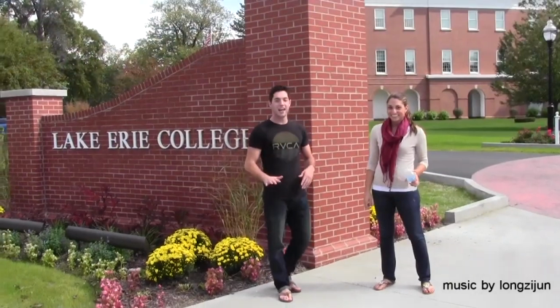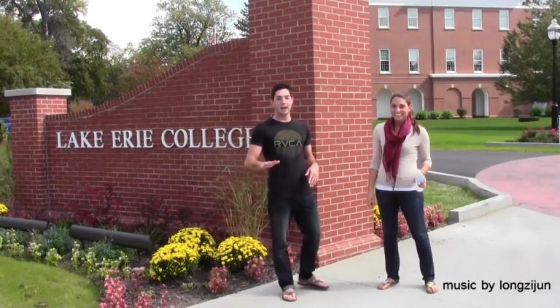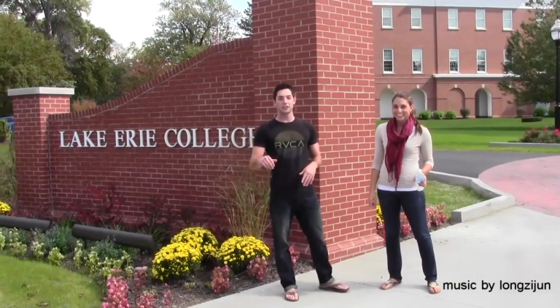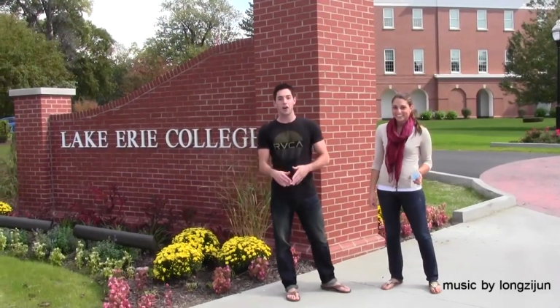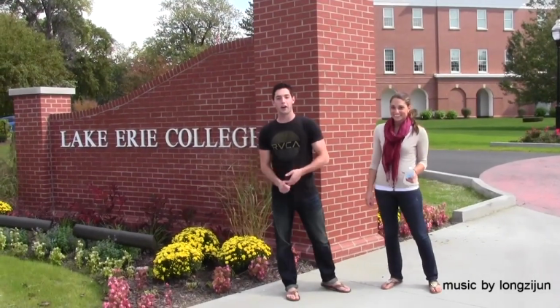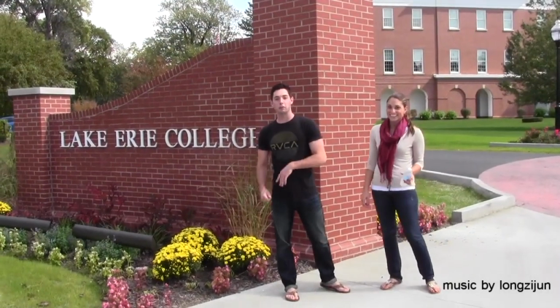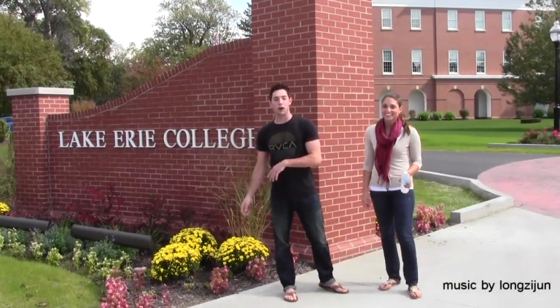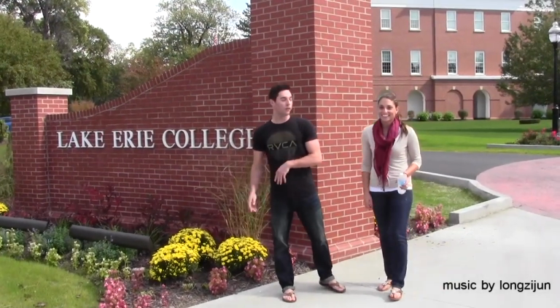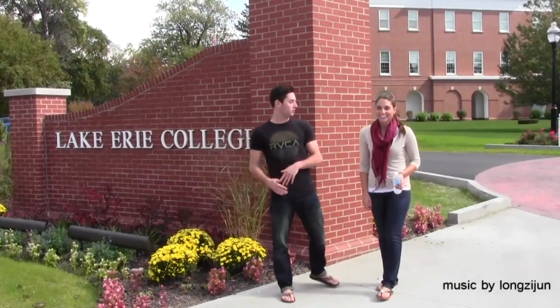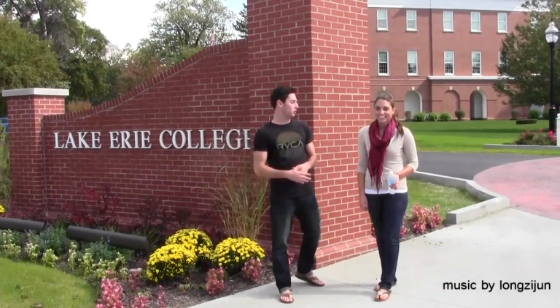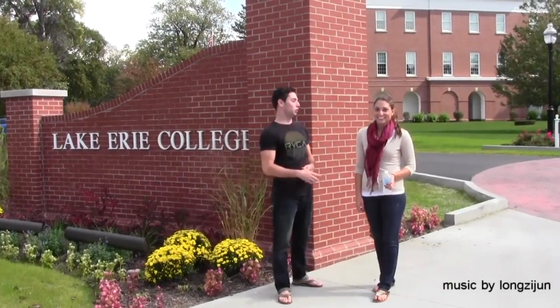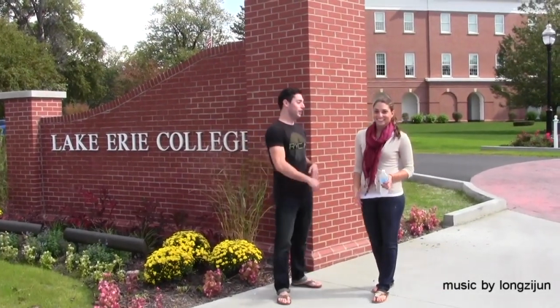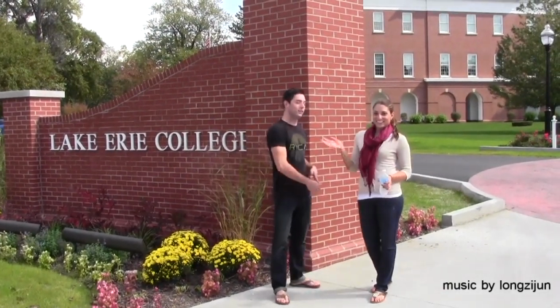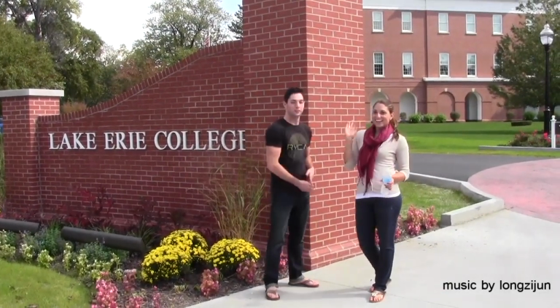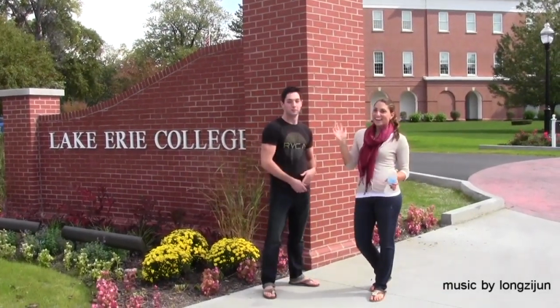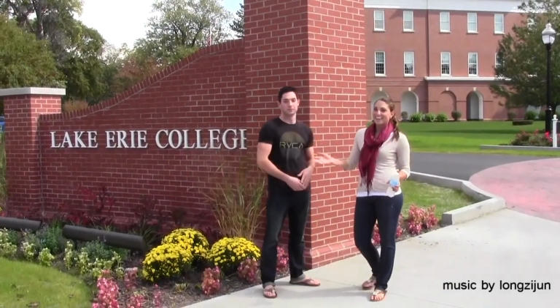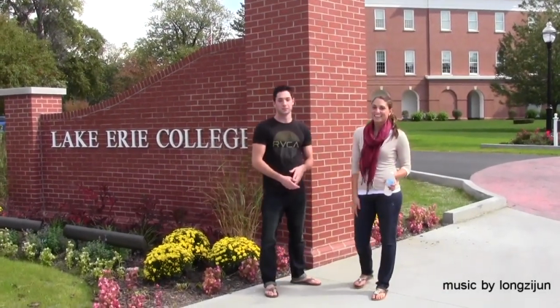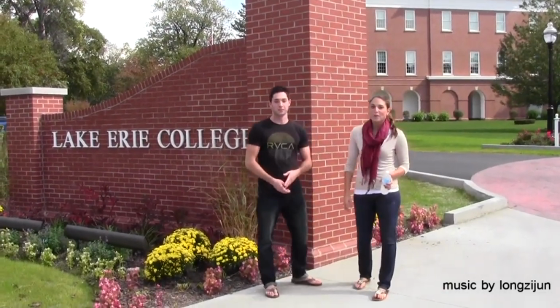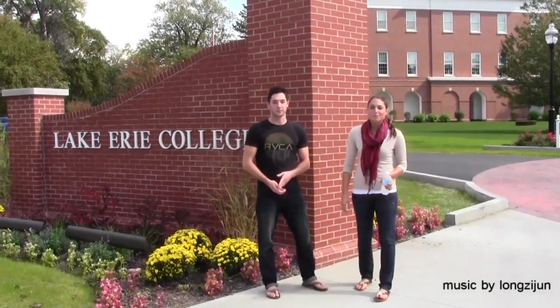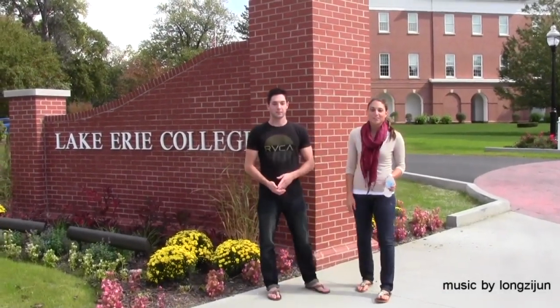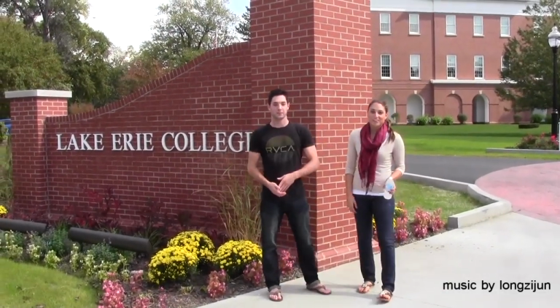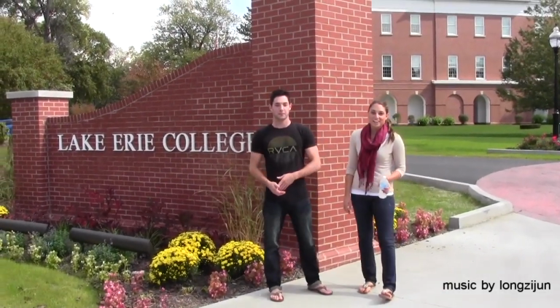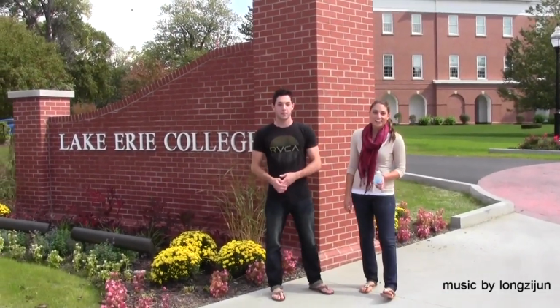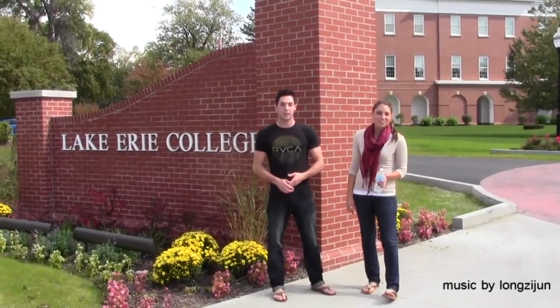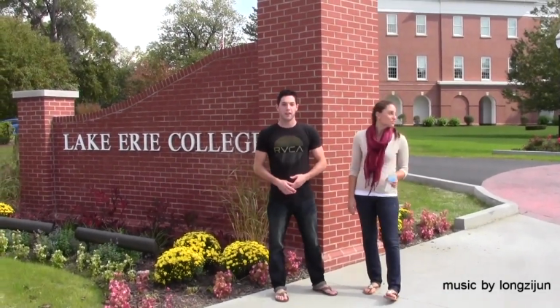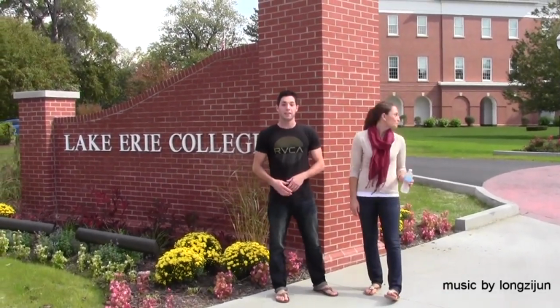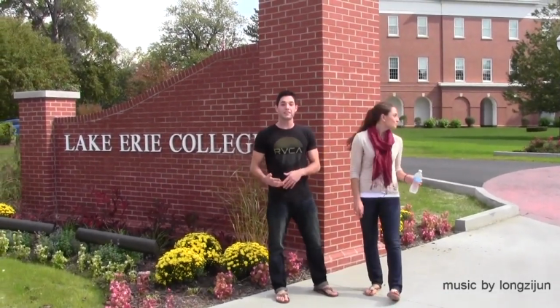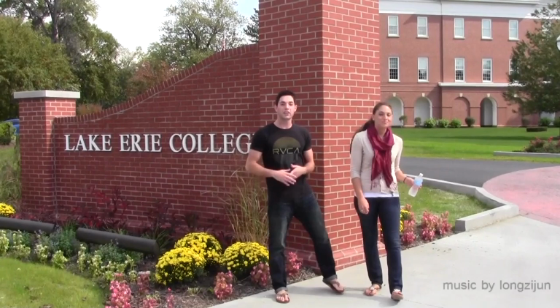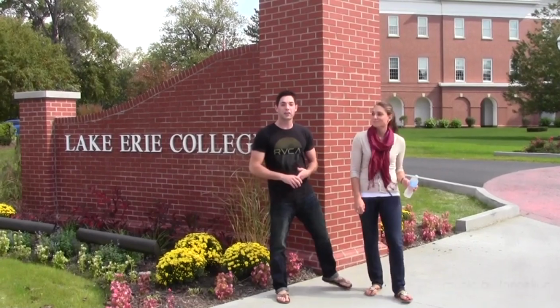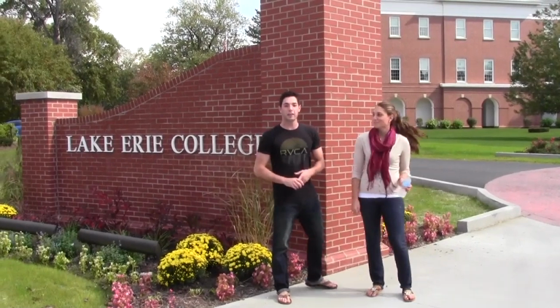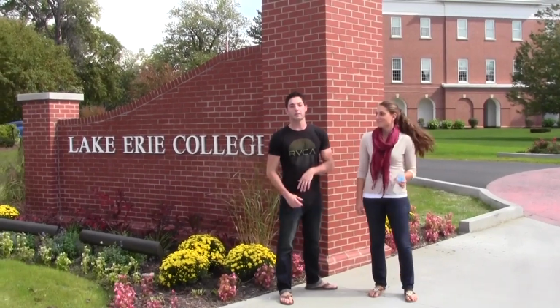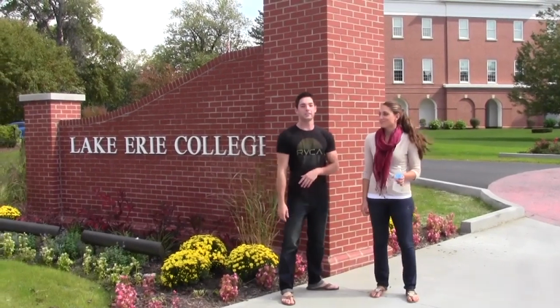Hey, how's it going? I'm Joe and this is Julia. Hi, welcome to Lake Erie College. Let us take you on campus.